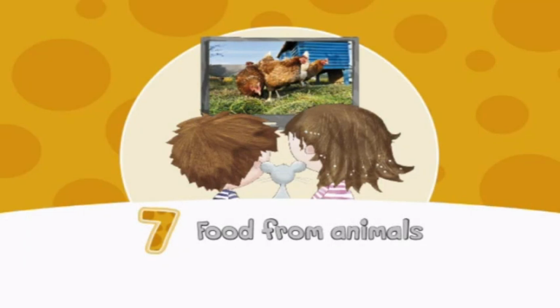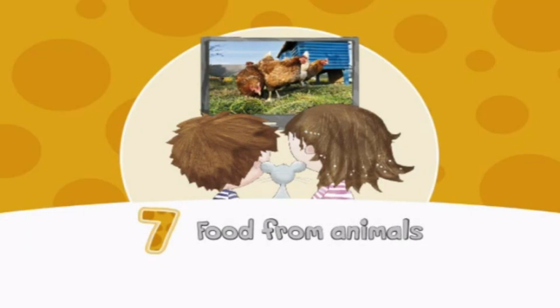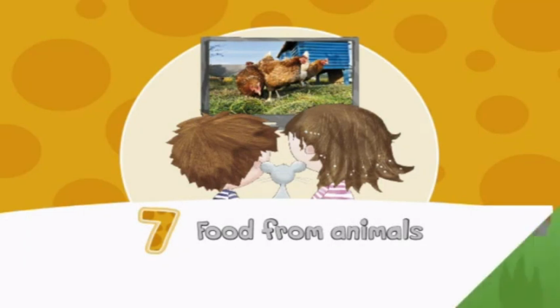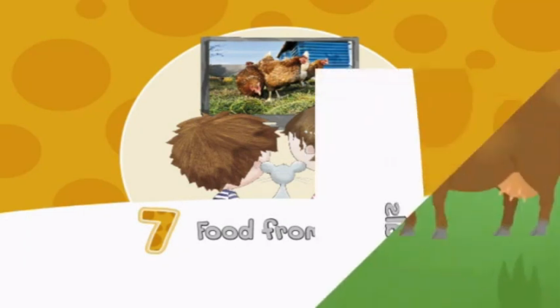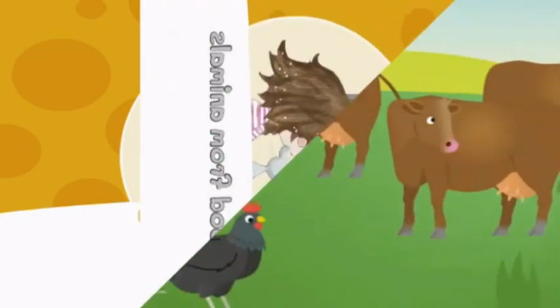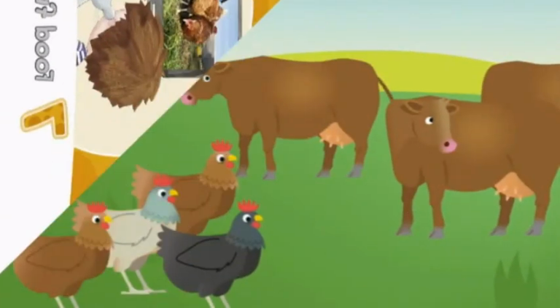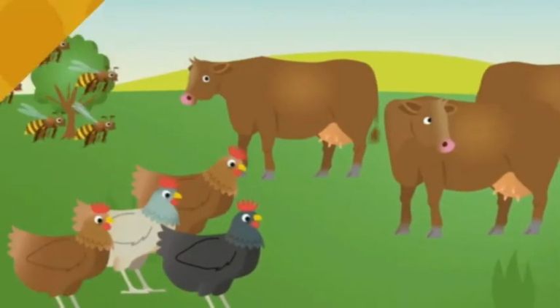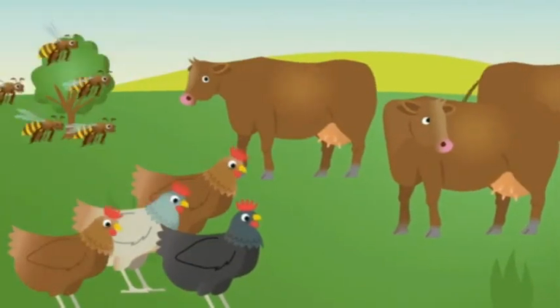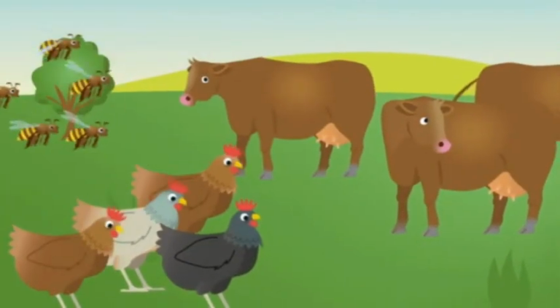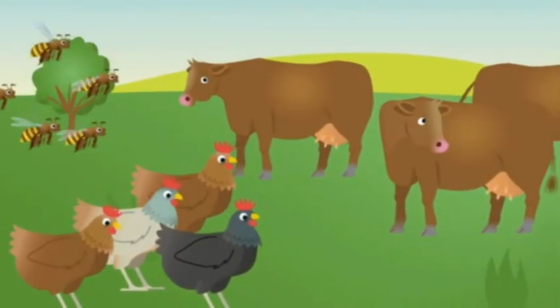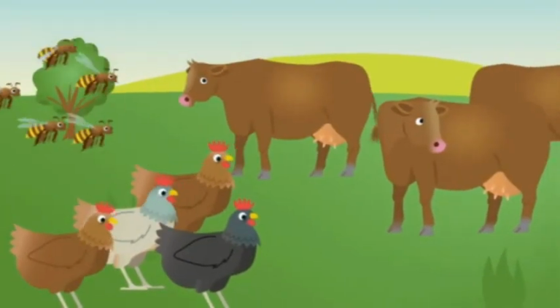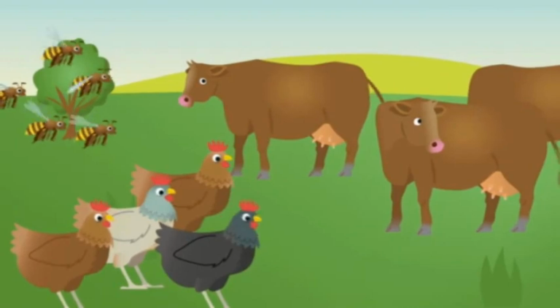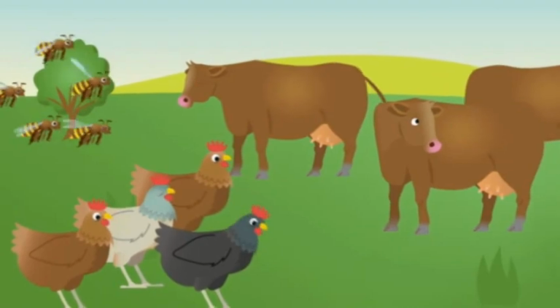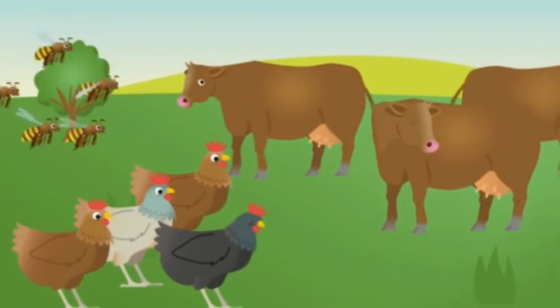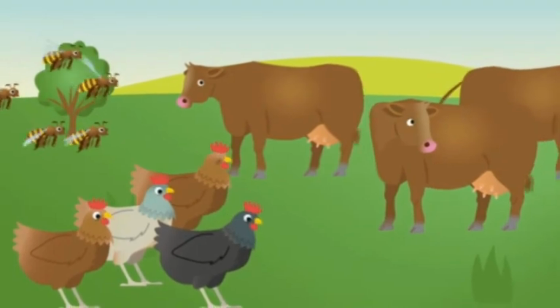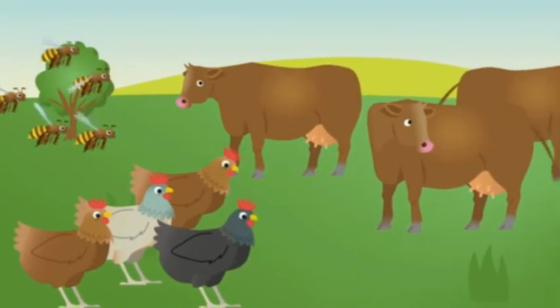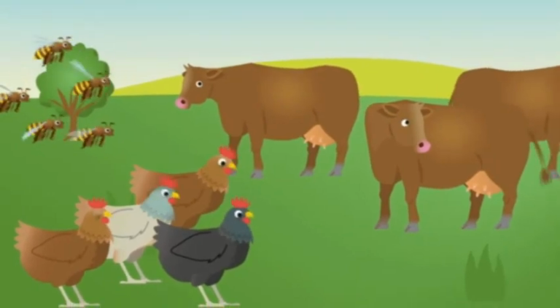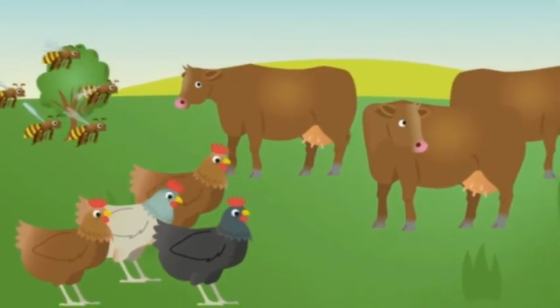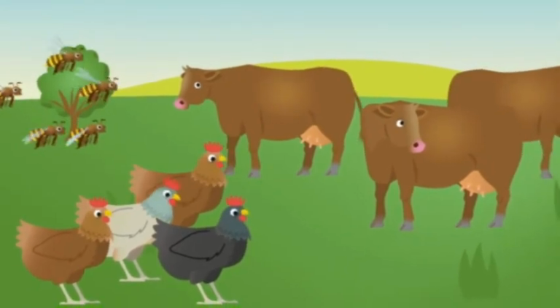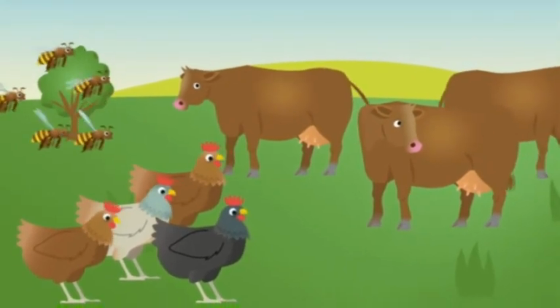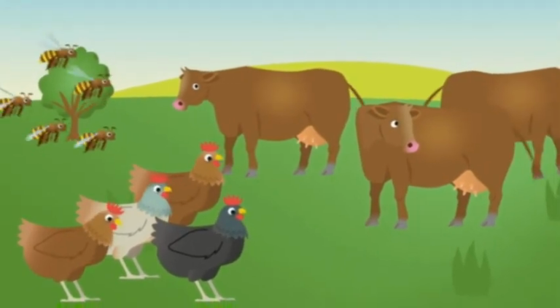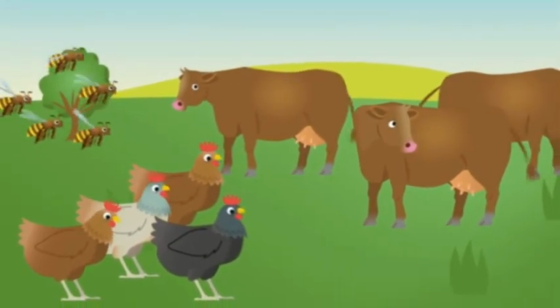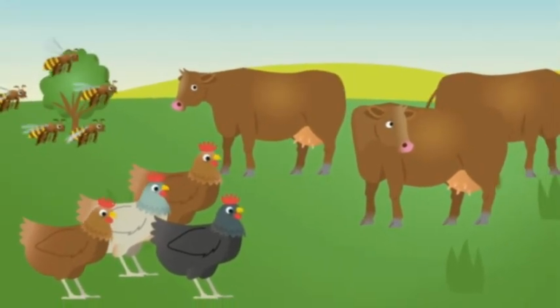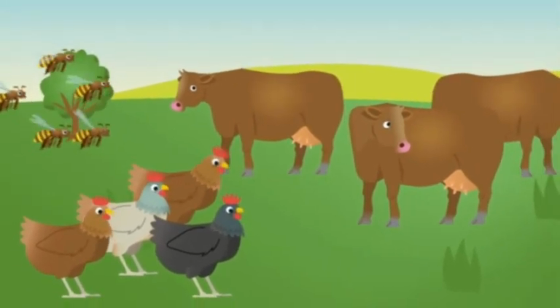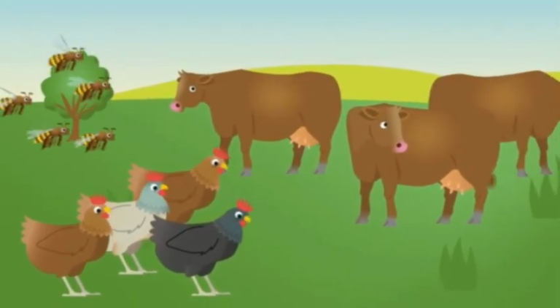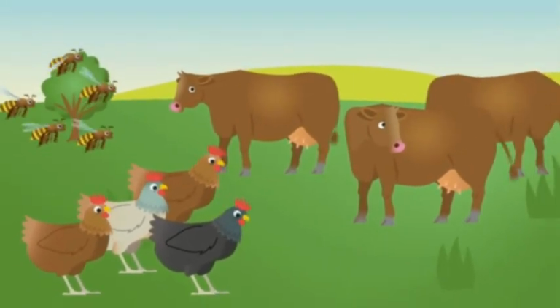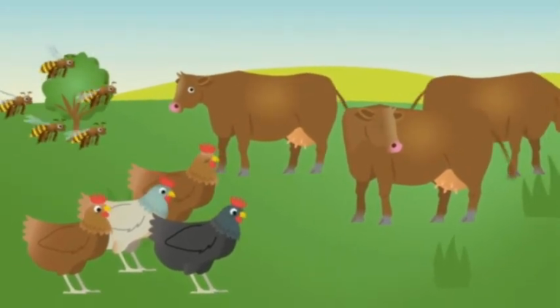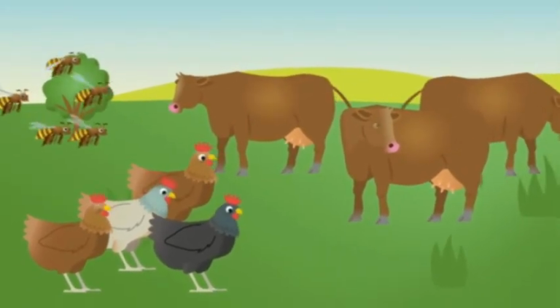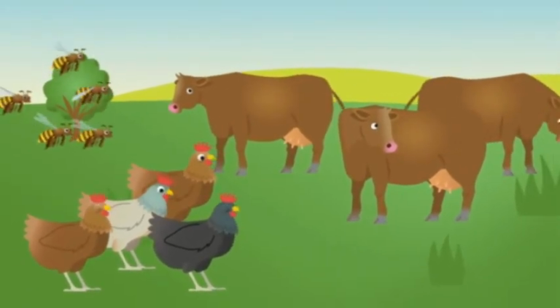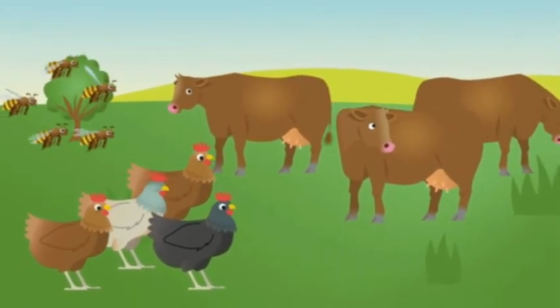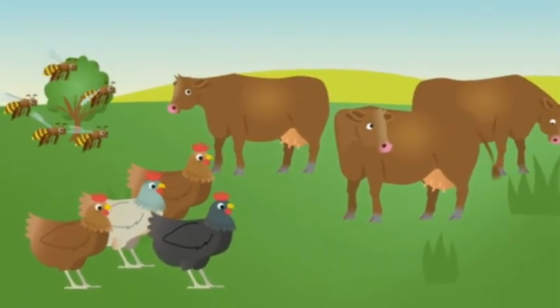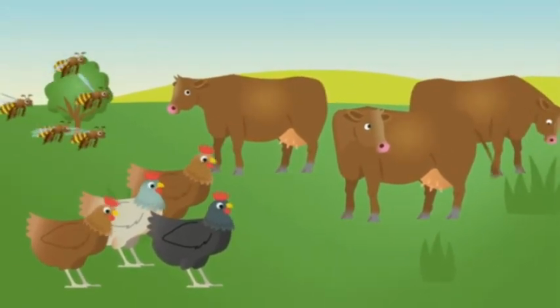Look at the animals. They all make food.